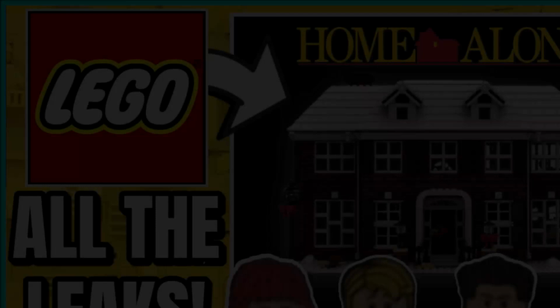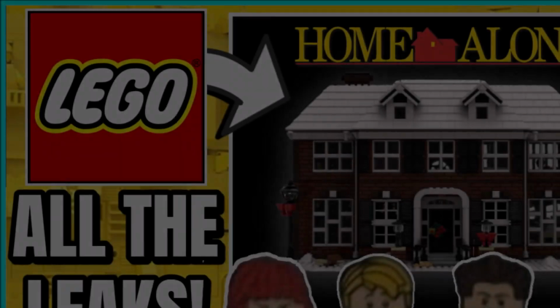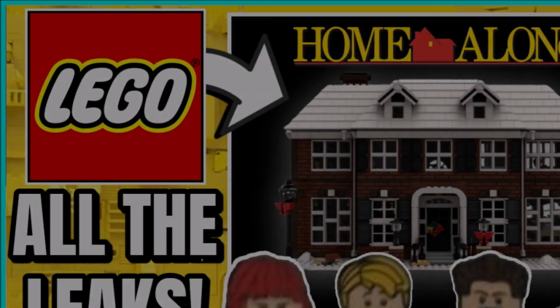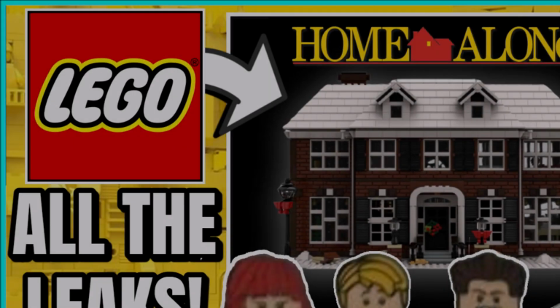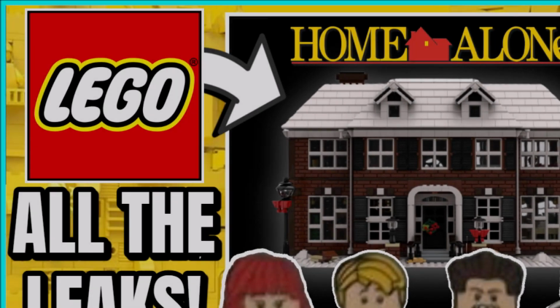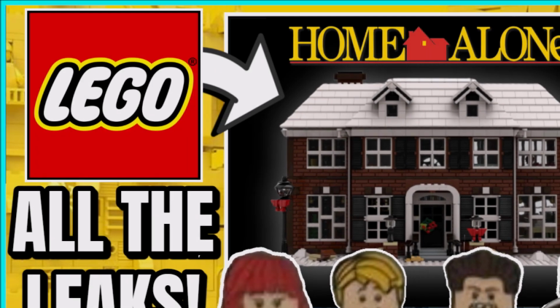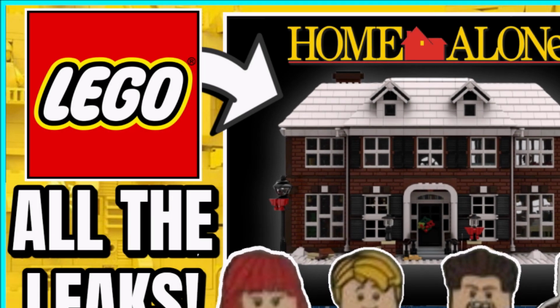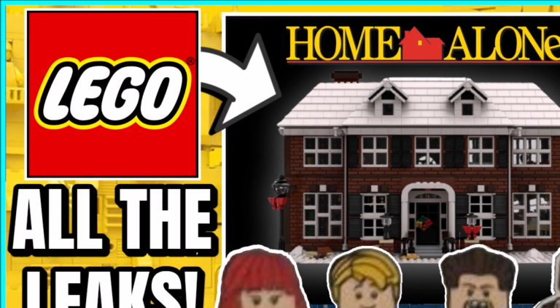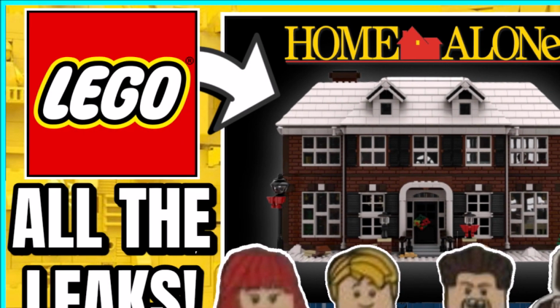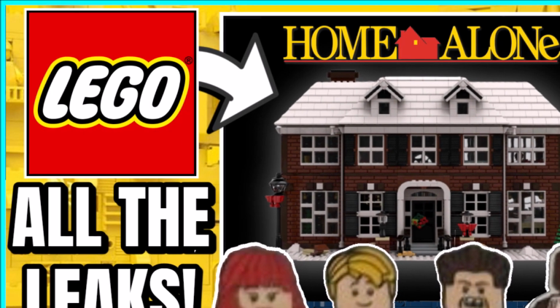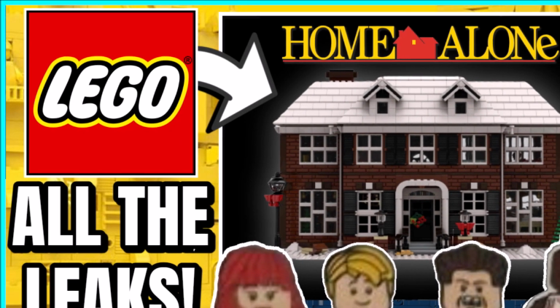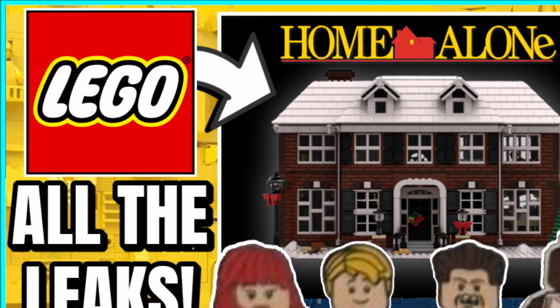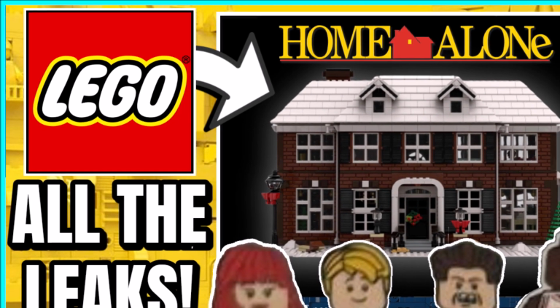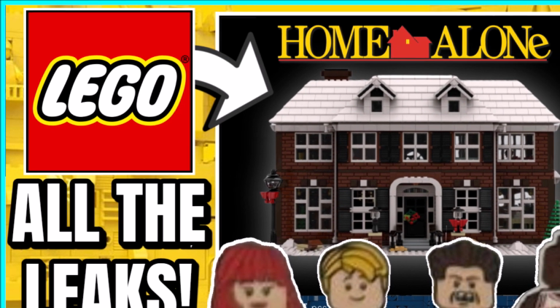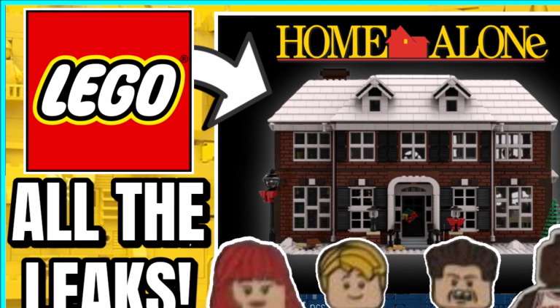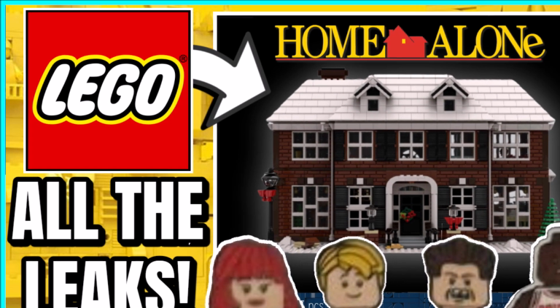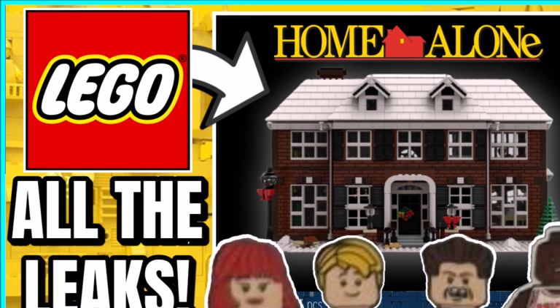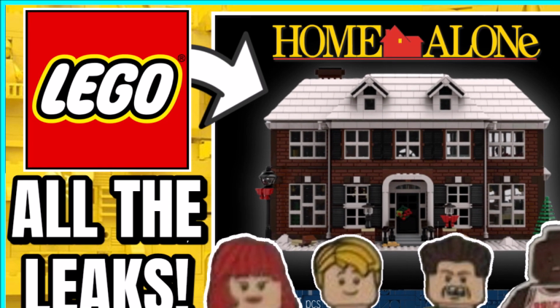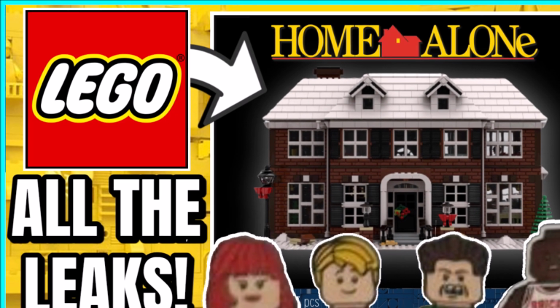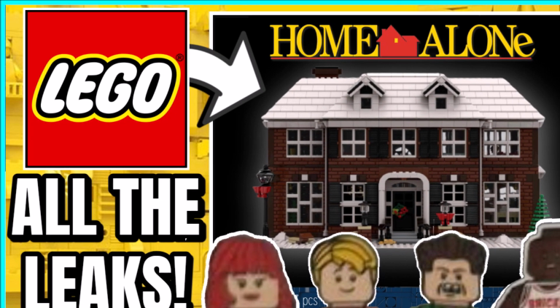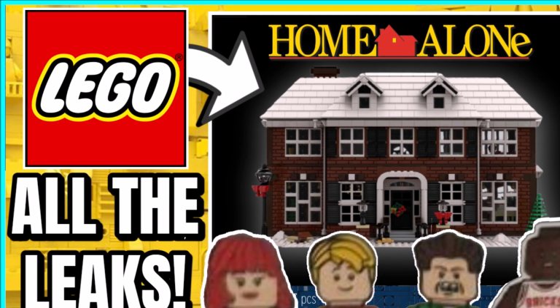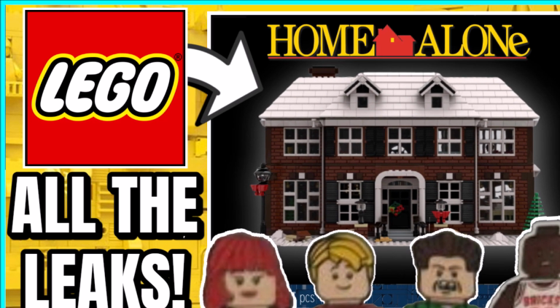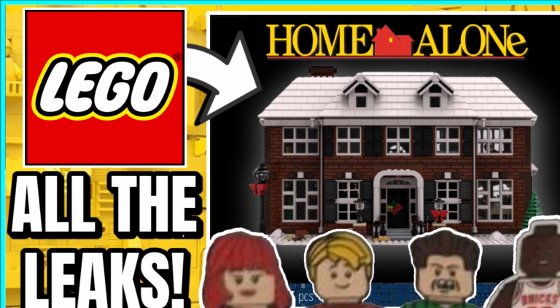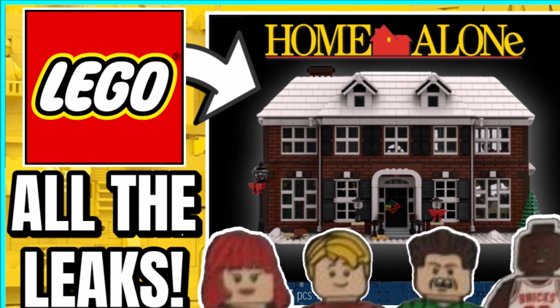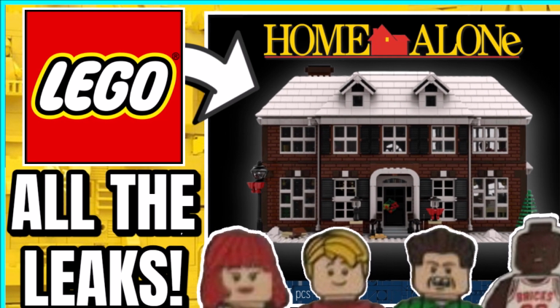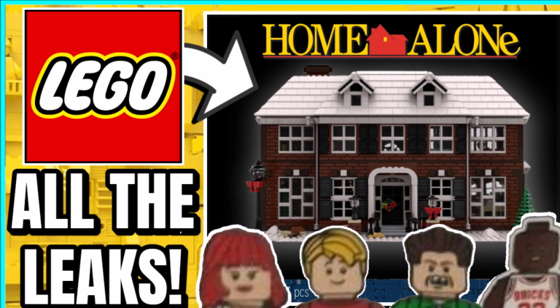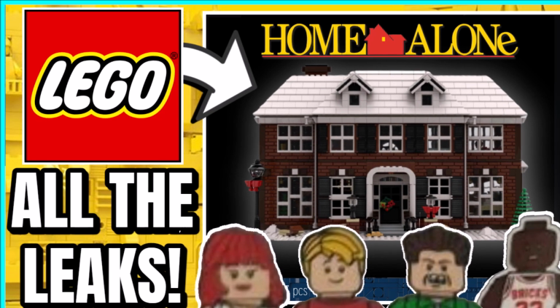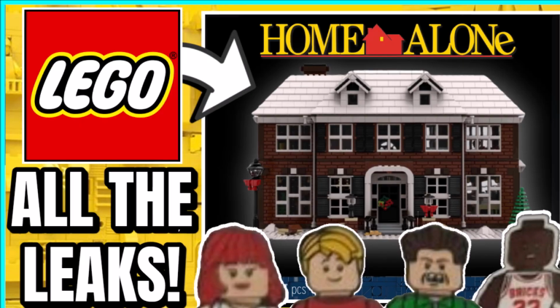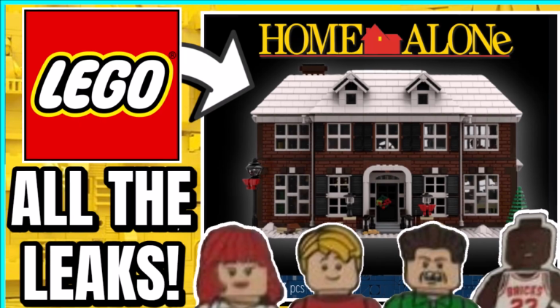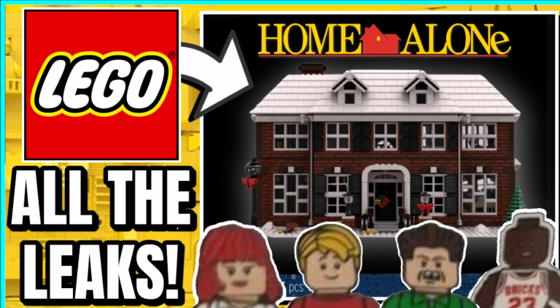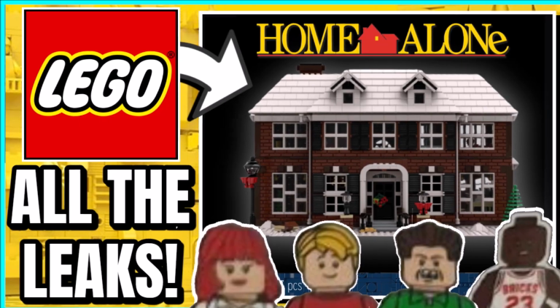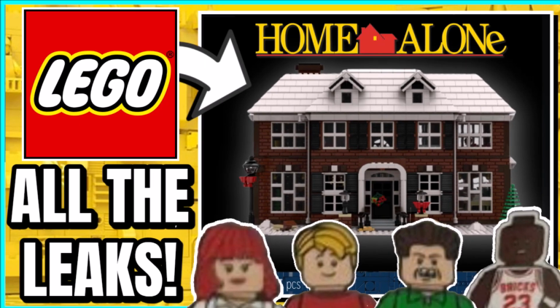Hello guys, I'm BrickClick here and this is all the leaks so far for the LEGO Home Alone set. Stay tuned to find out more.